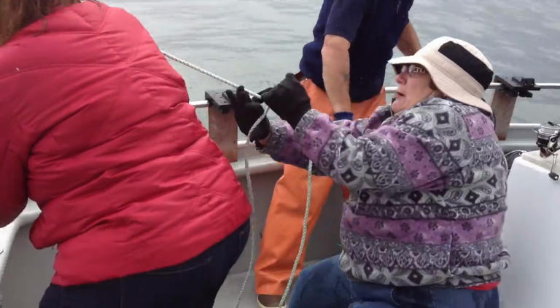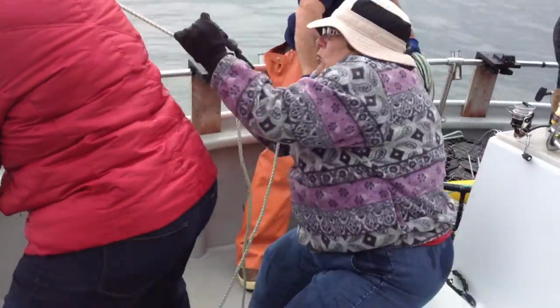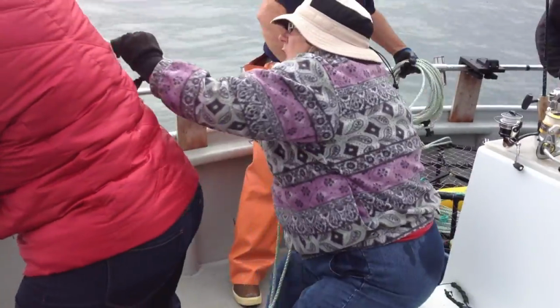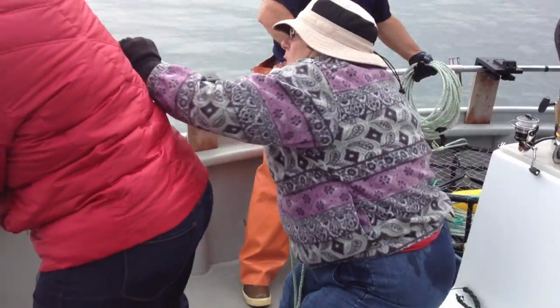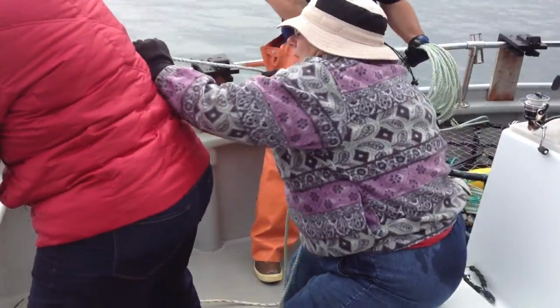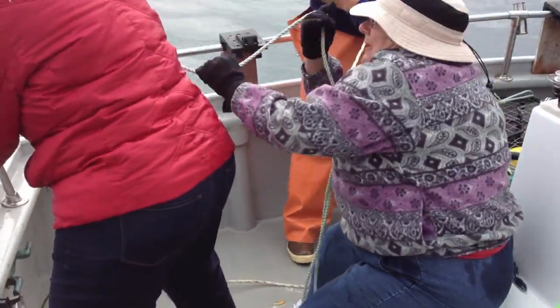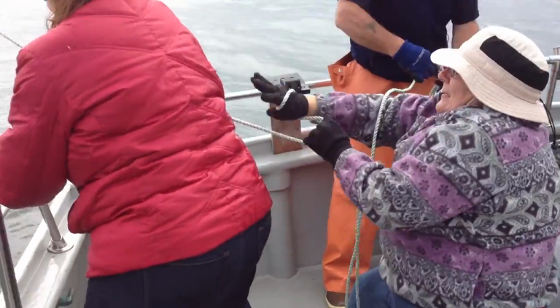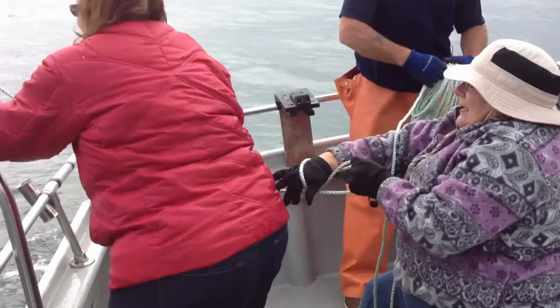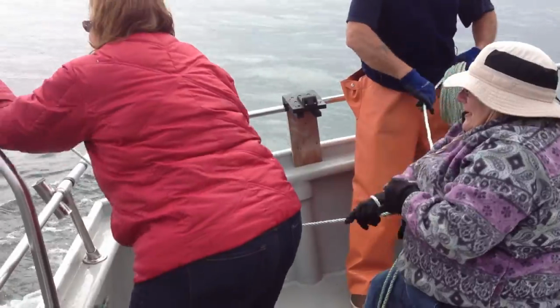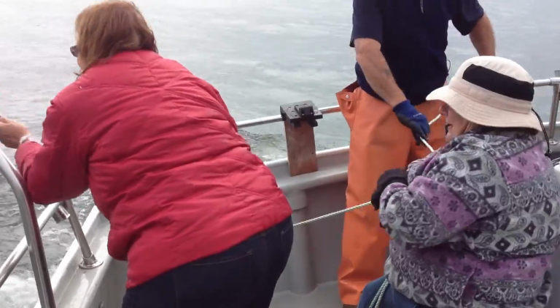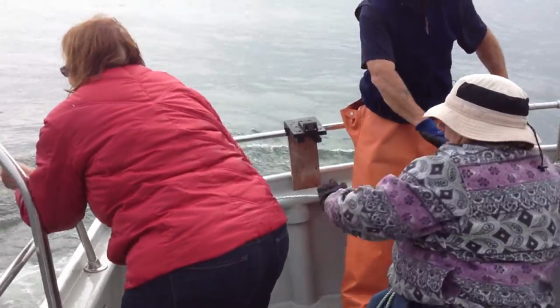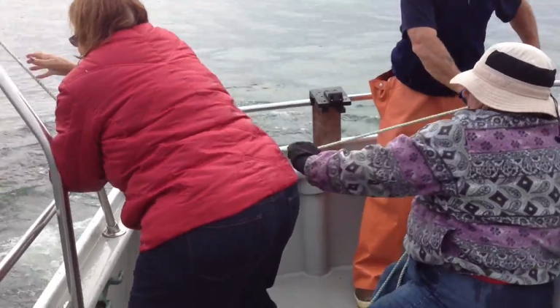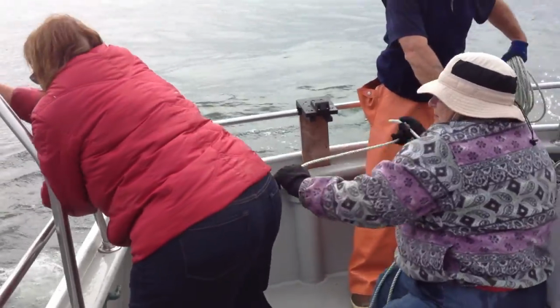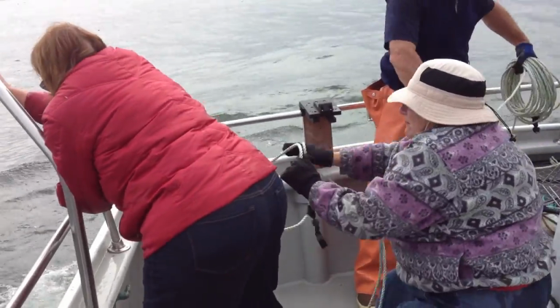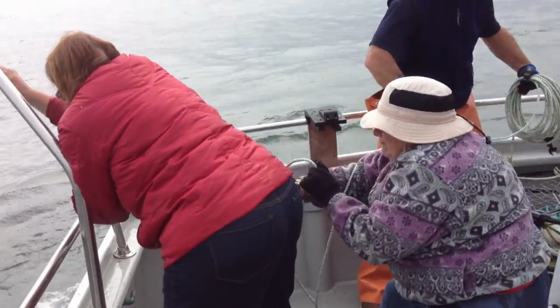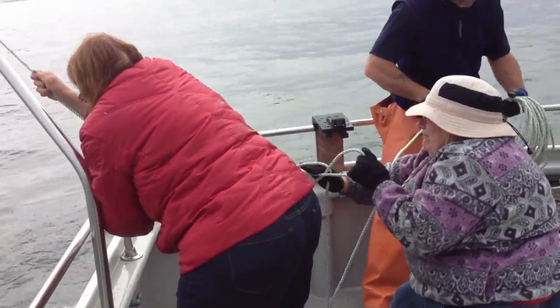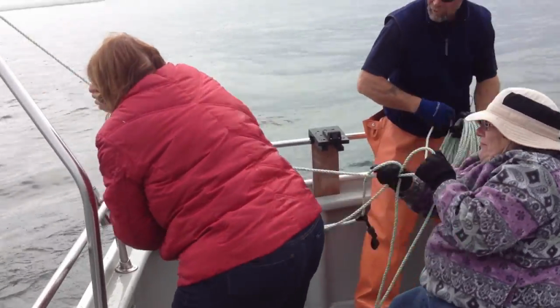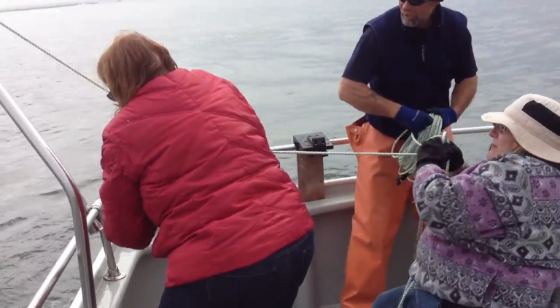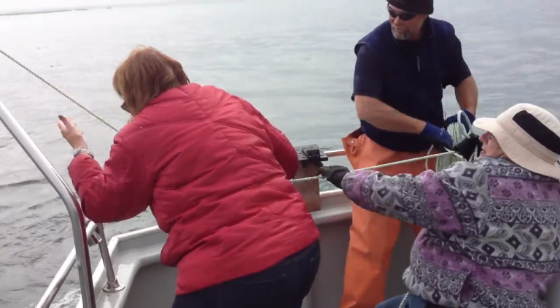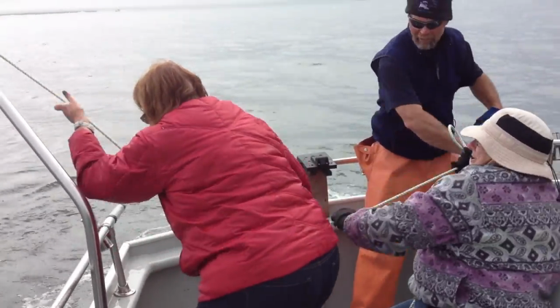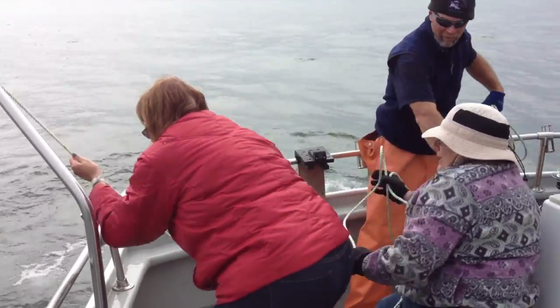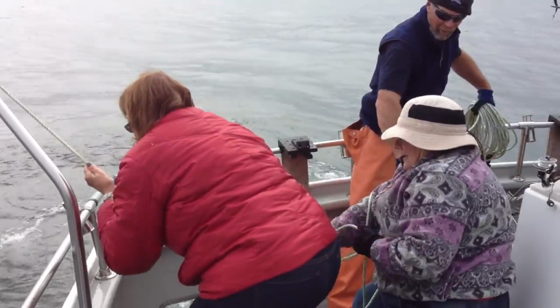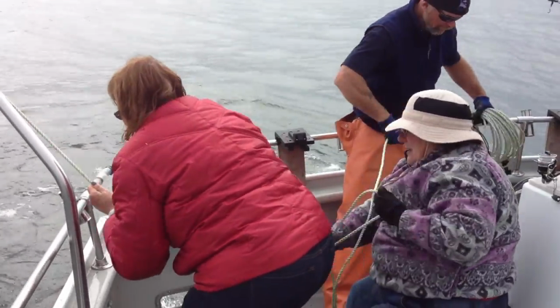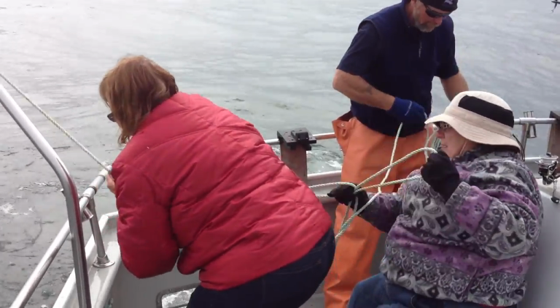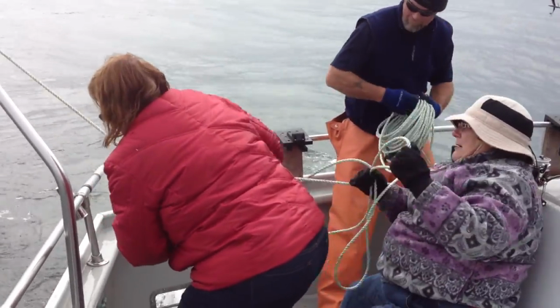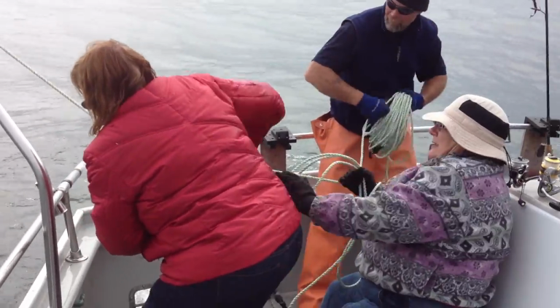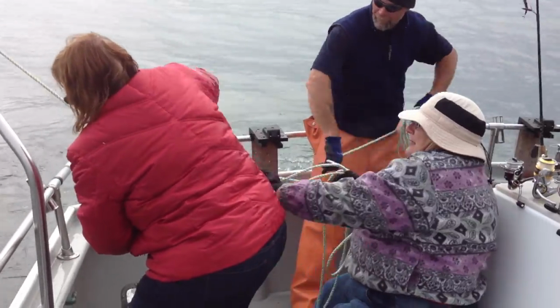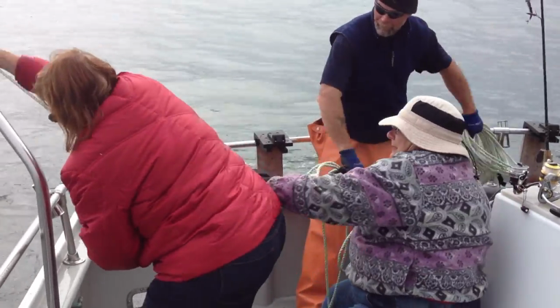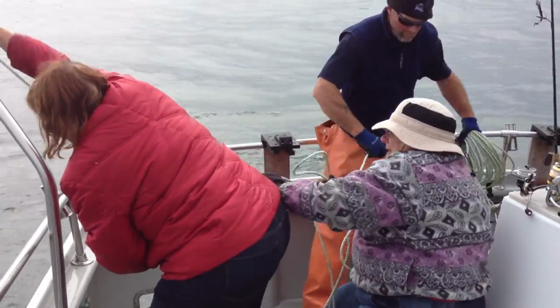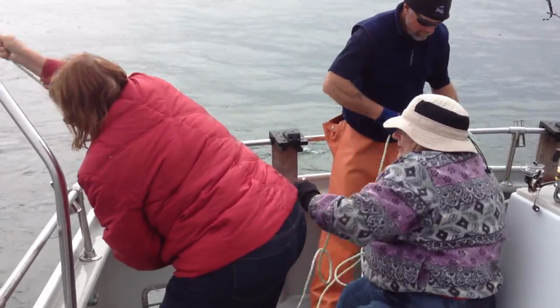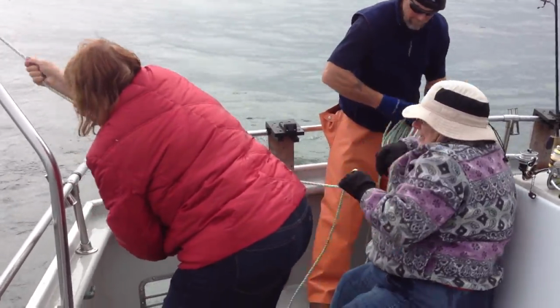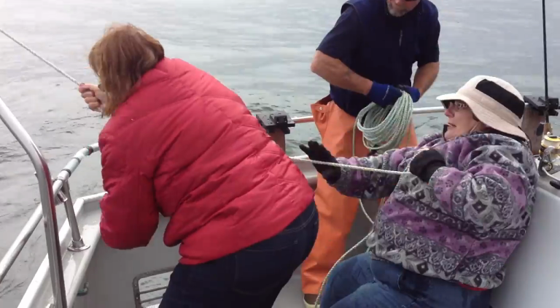Whoa! Did they see anything? No. Yell out color — what color is it?